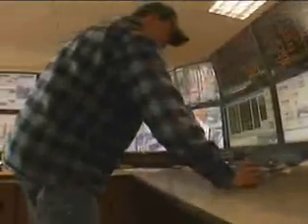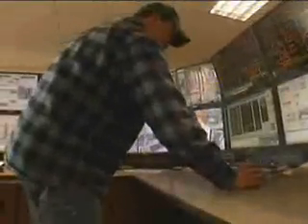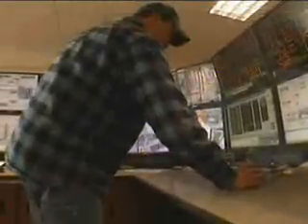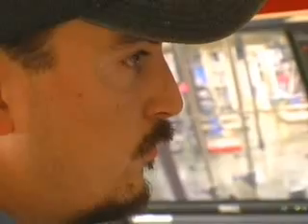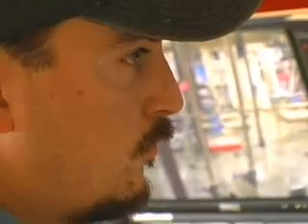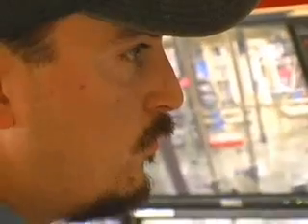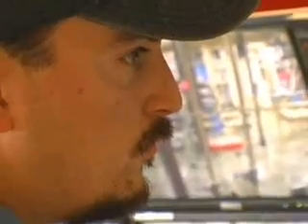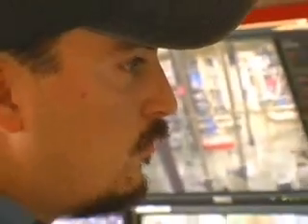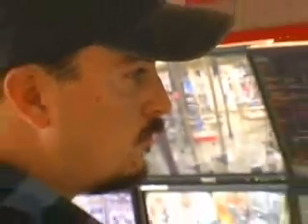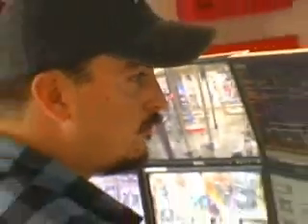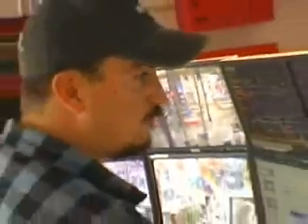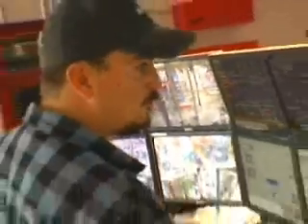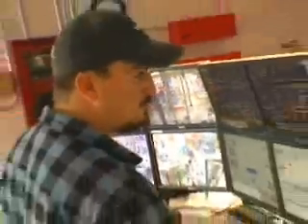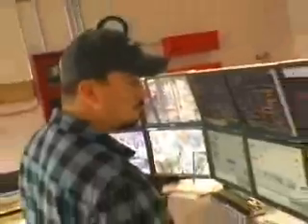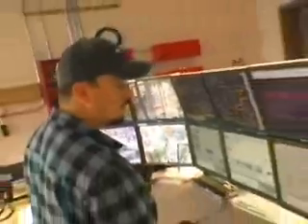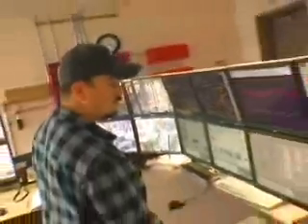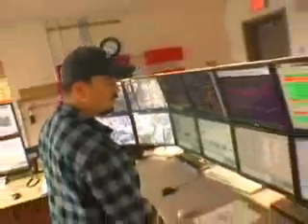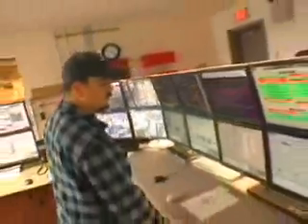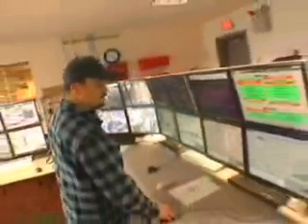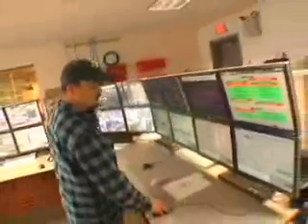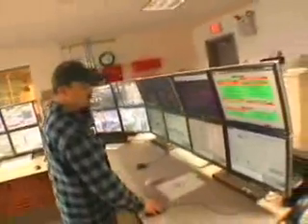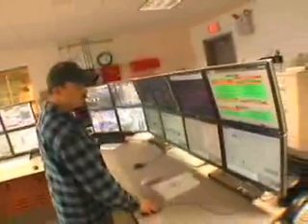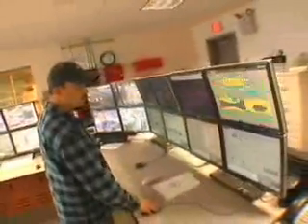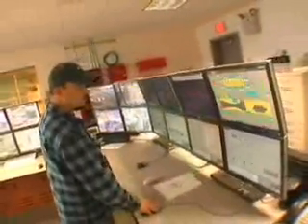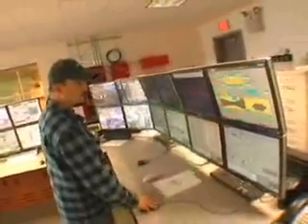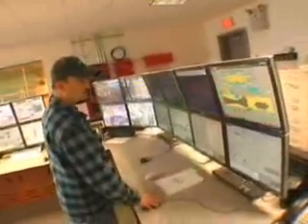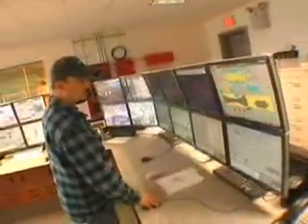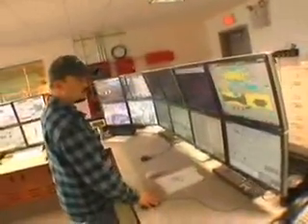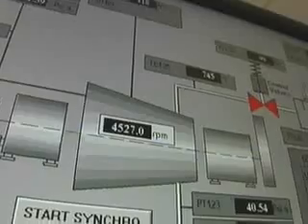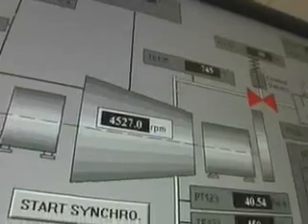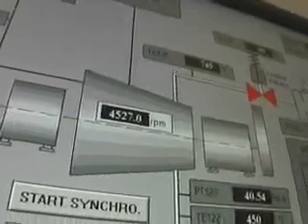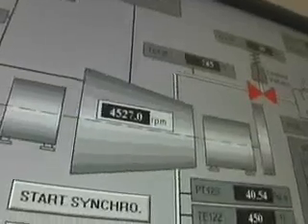From the control room, the operator can control everything in the plant from fuel to load to pumps and valves.